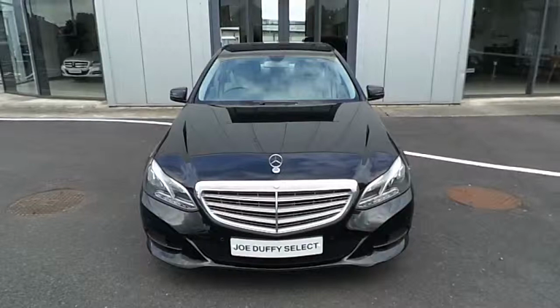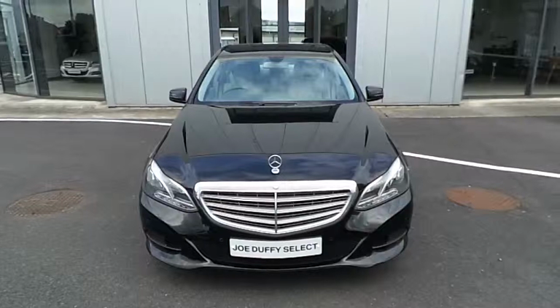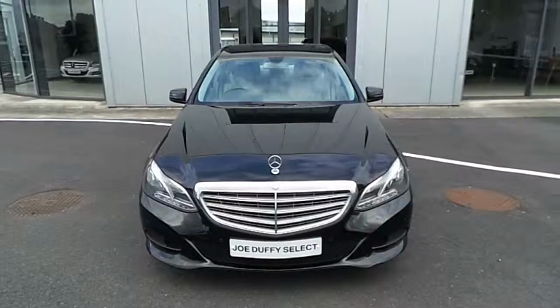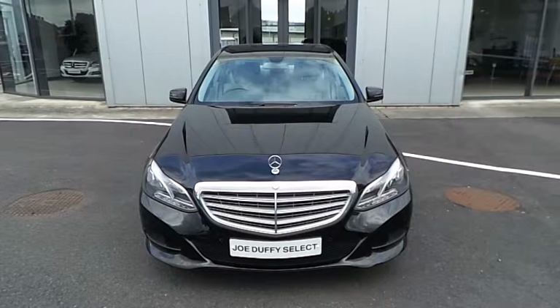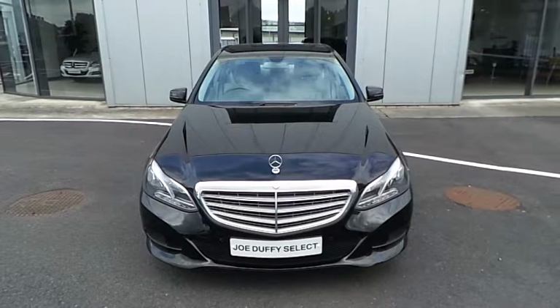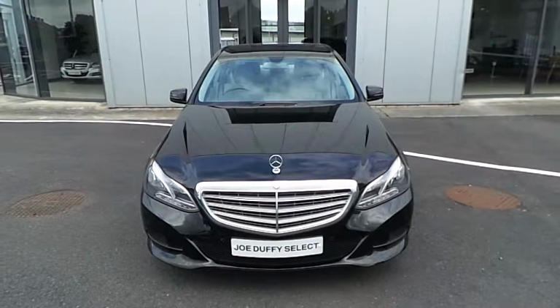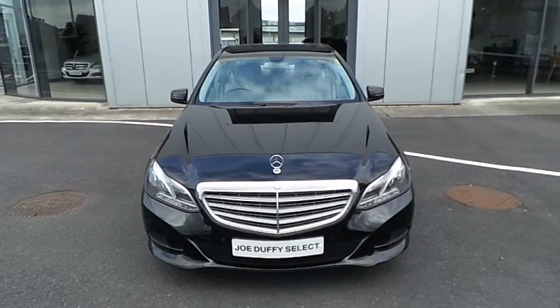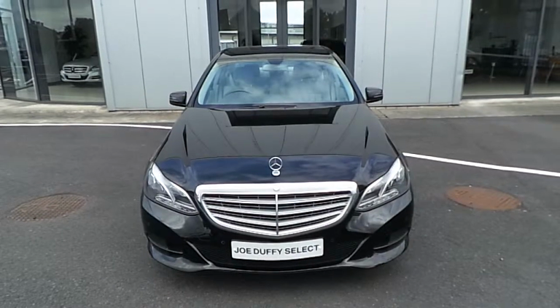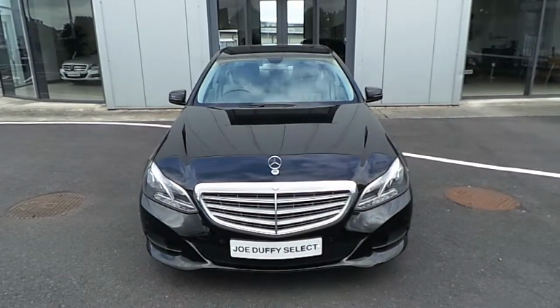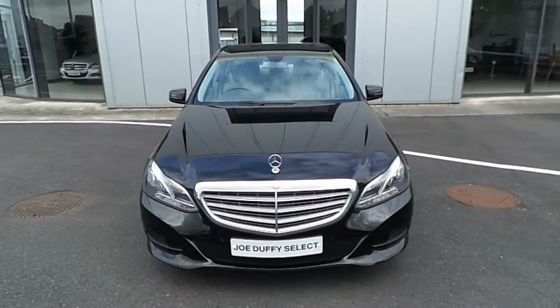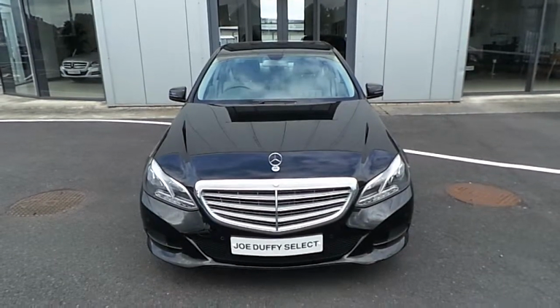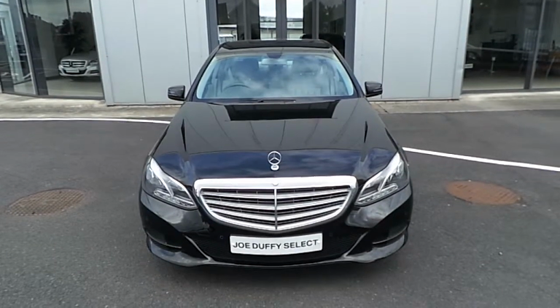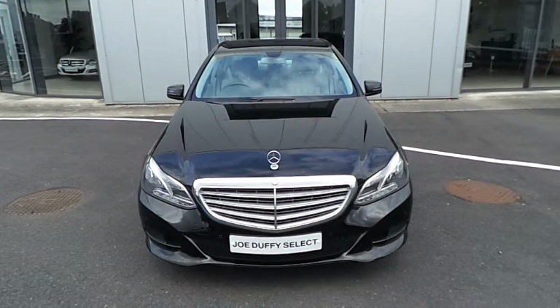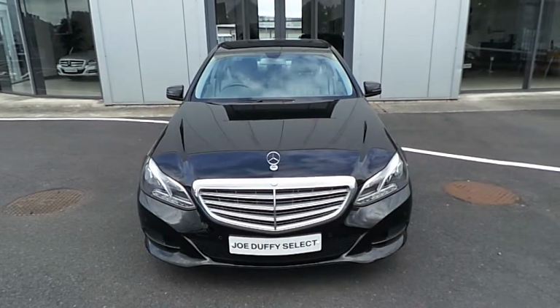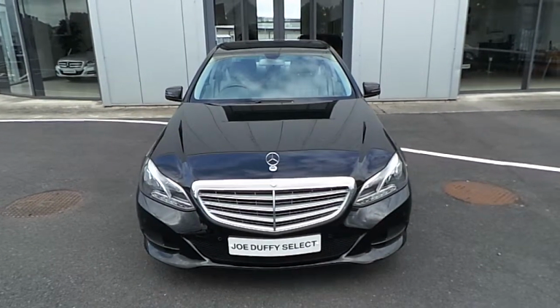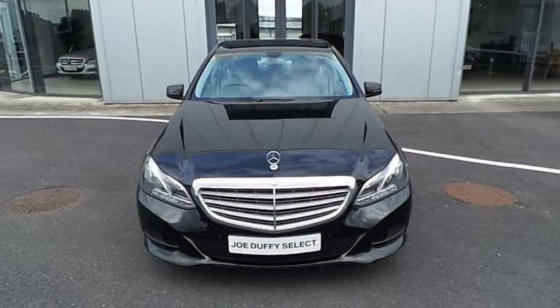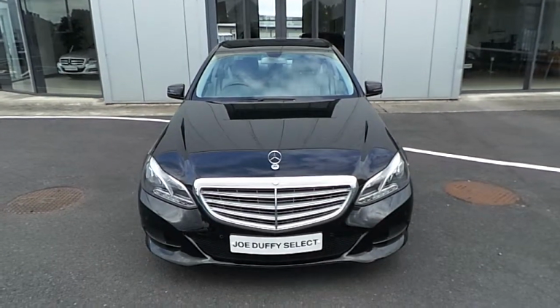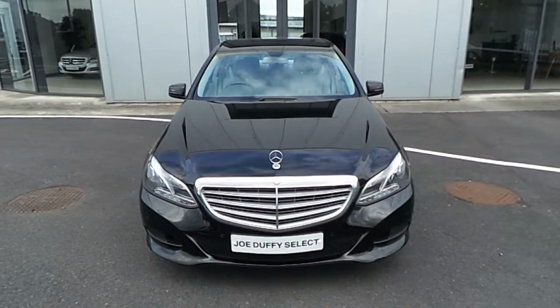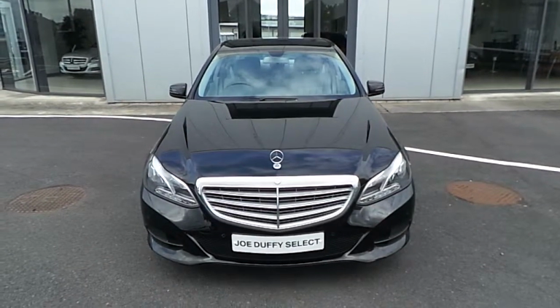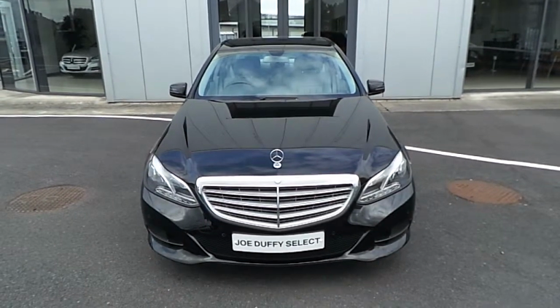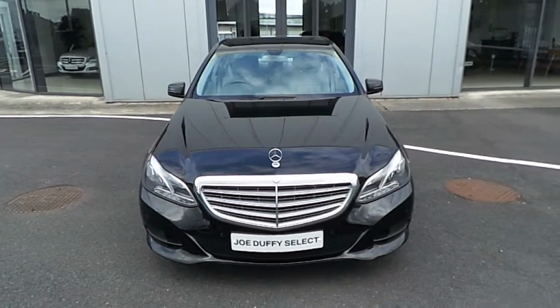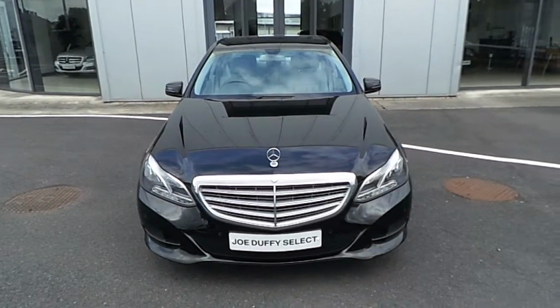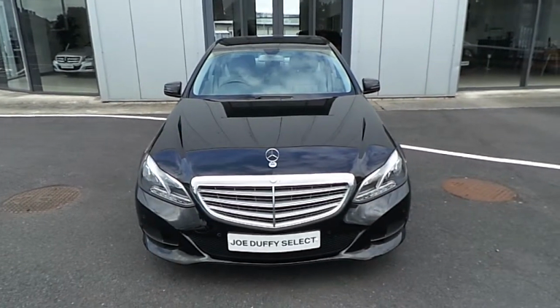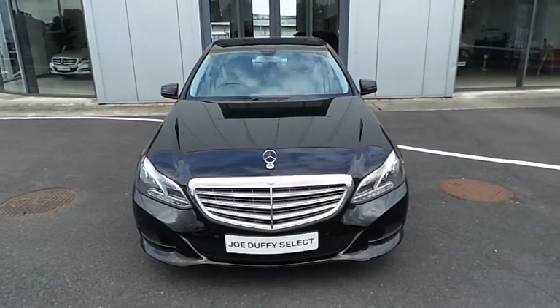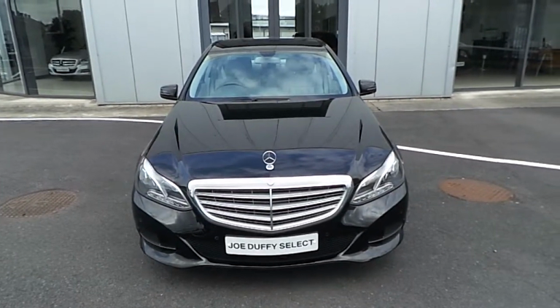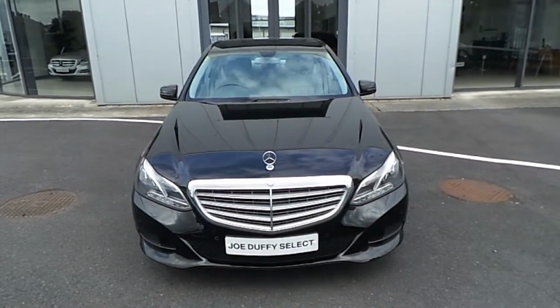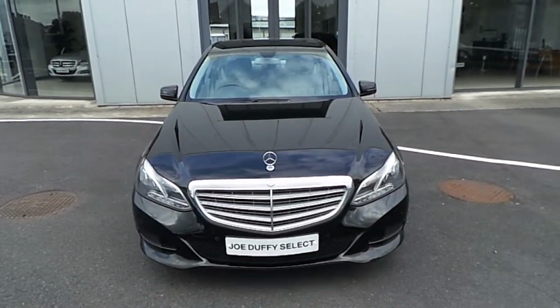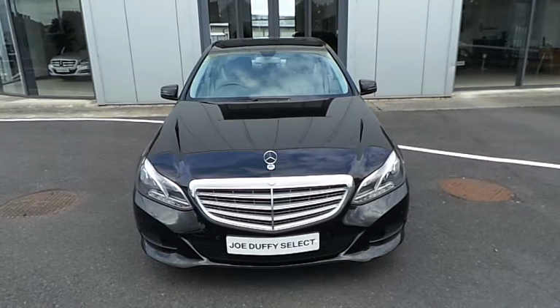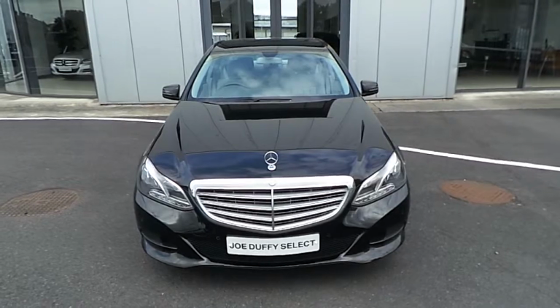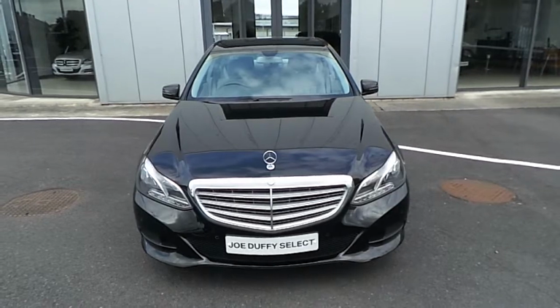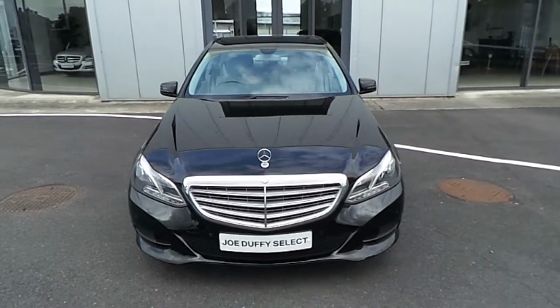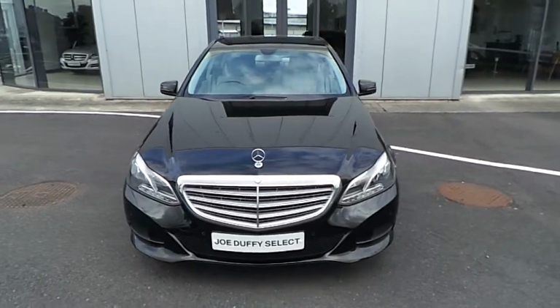Hello, welcome to Ruffy Select Online. Here we have the 2014 Mercedes E200.